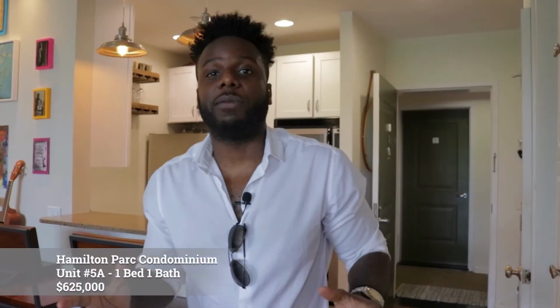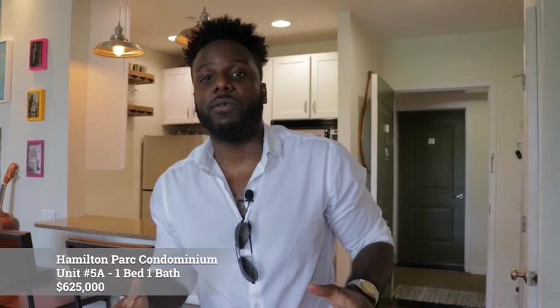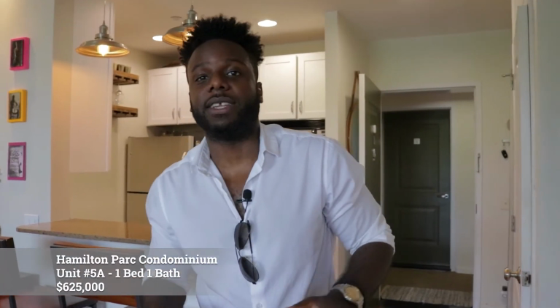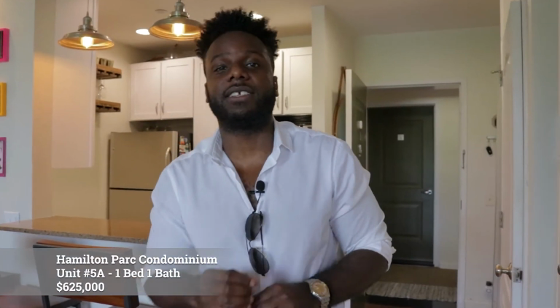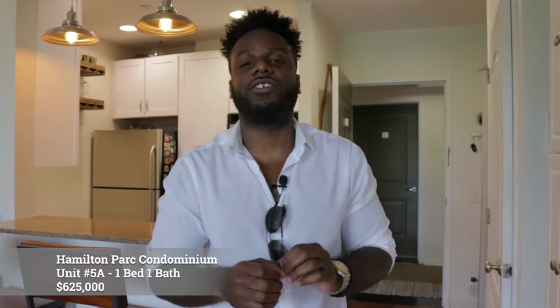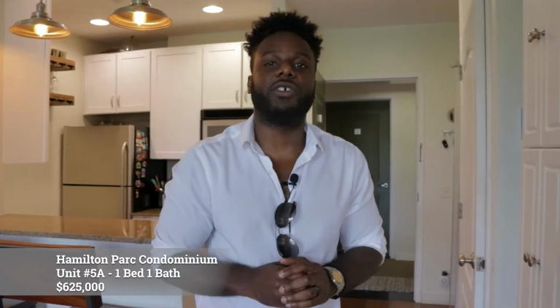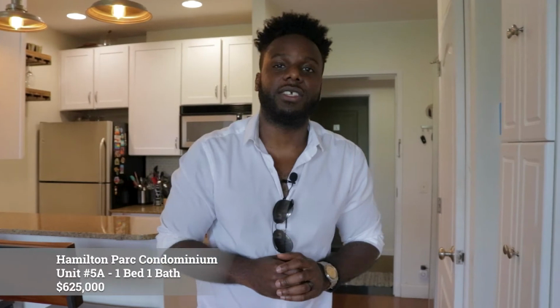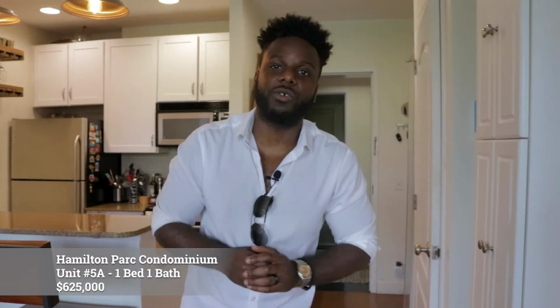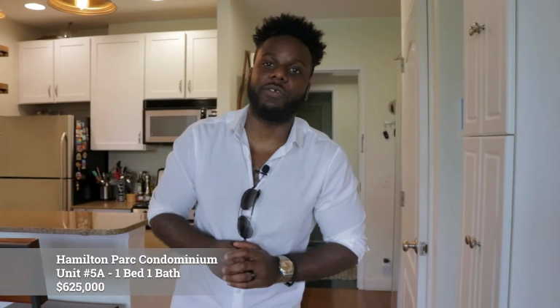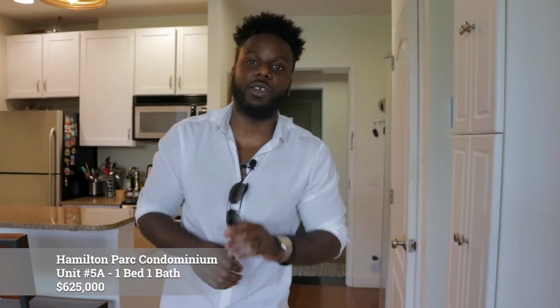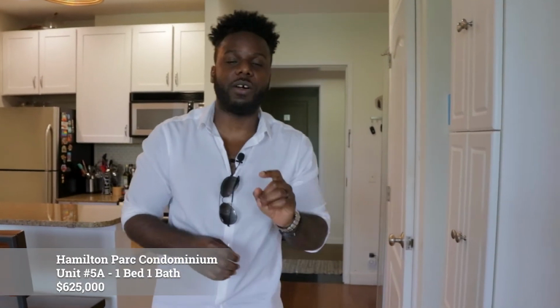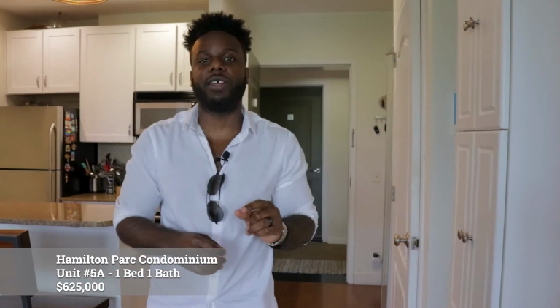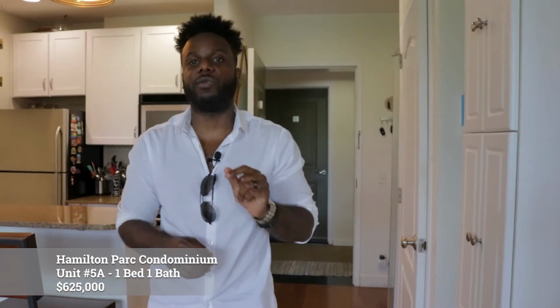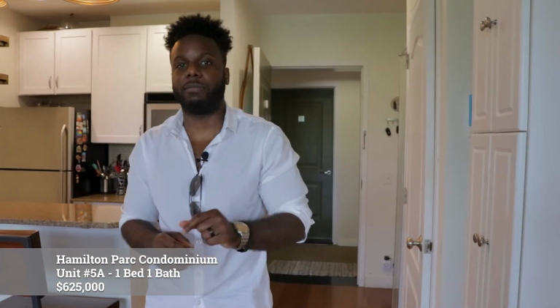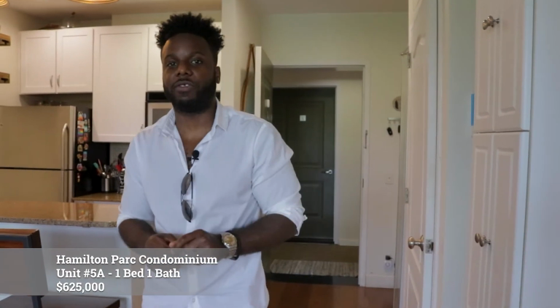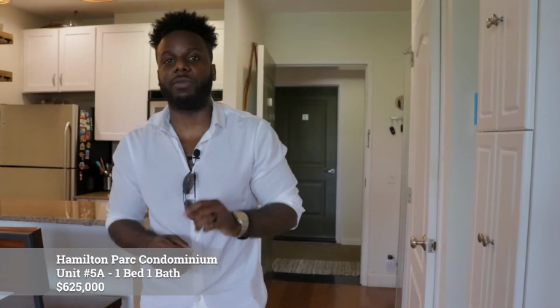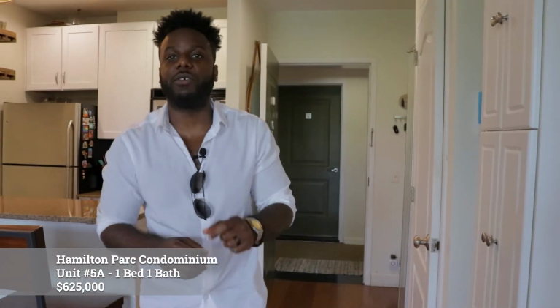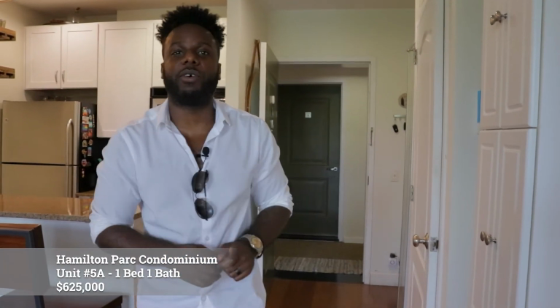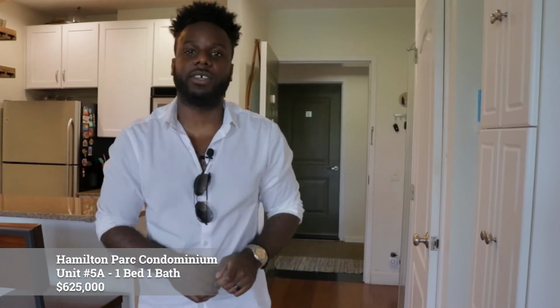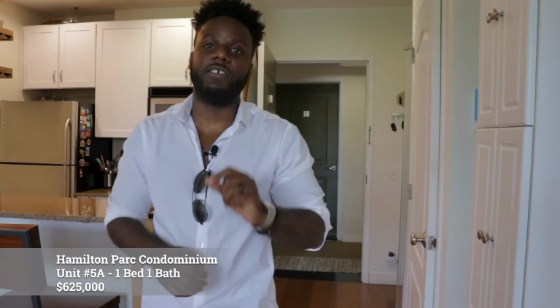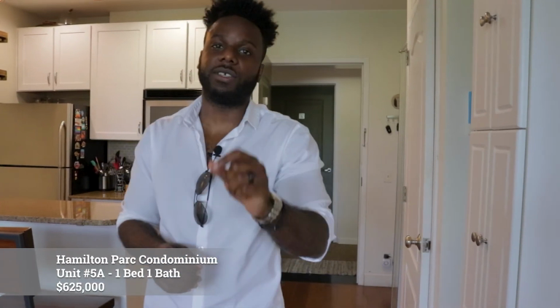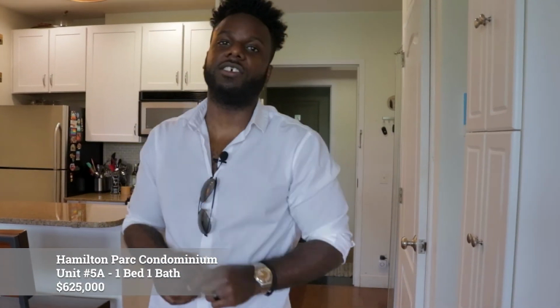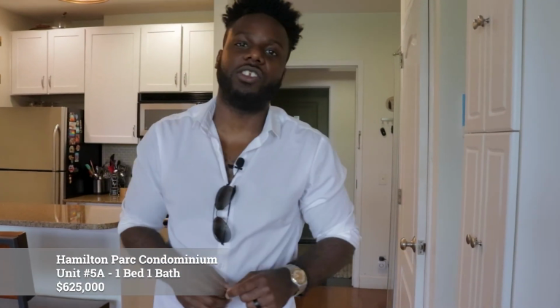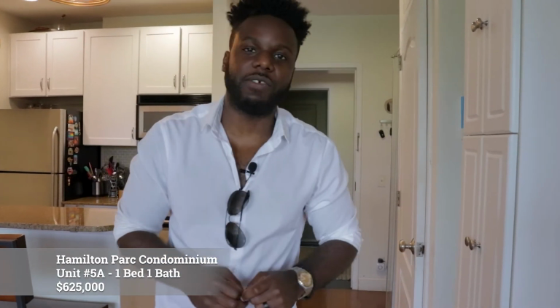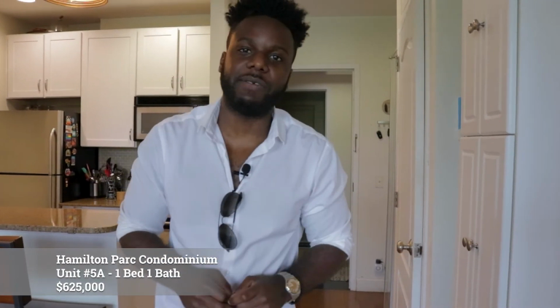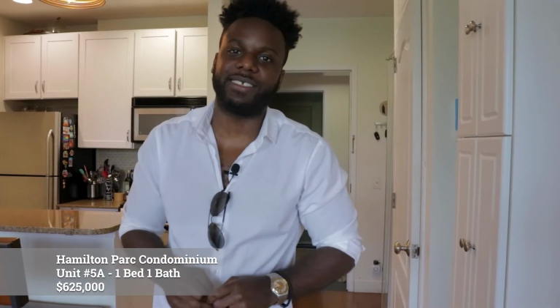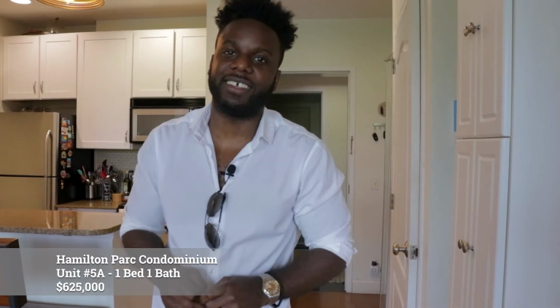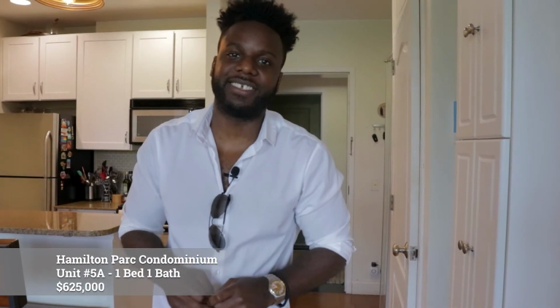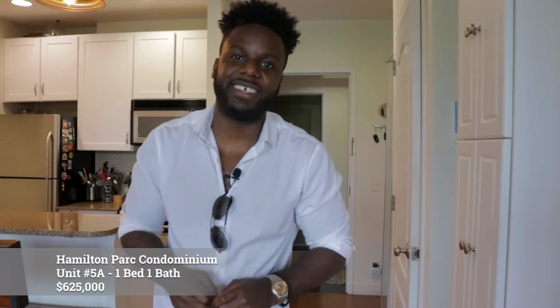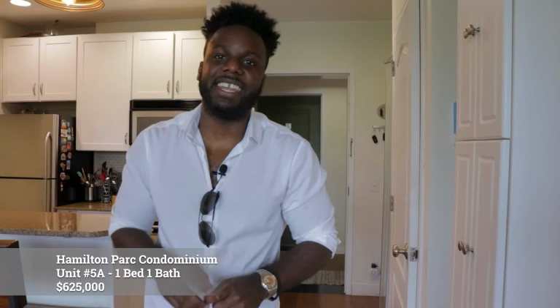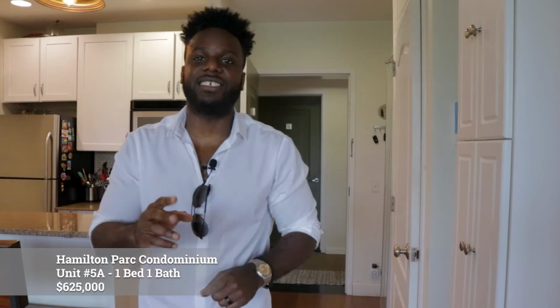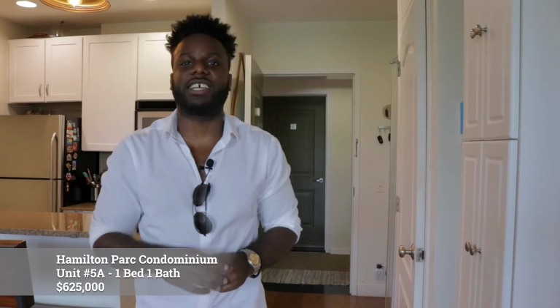So that's the apartment — 636 square feet, one bedroom, one bathroom, now on the market for $625,000. Let's go check out the amenities.